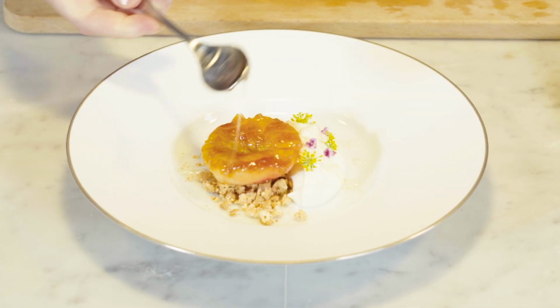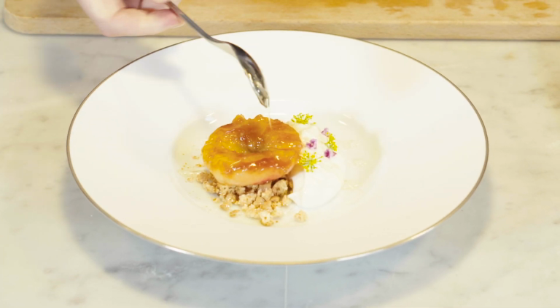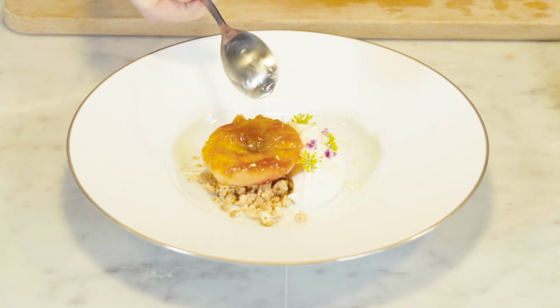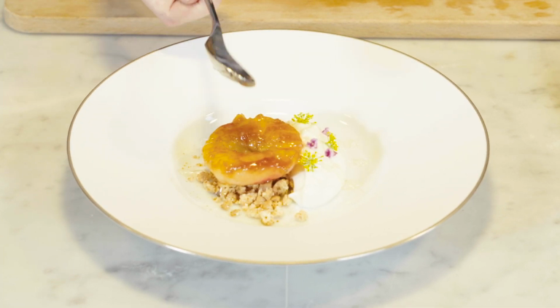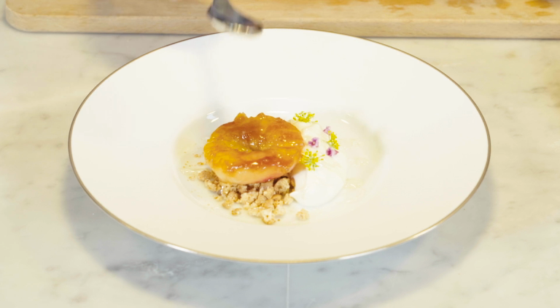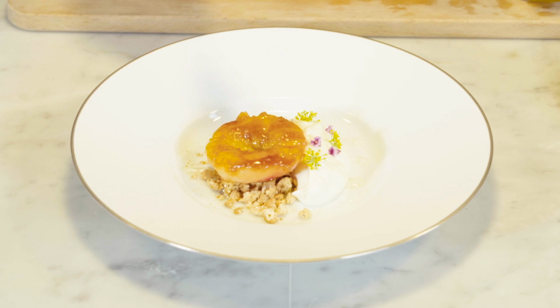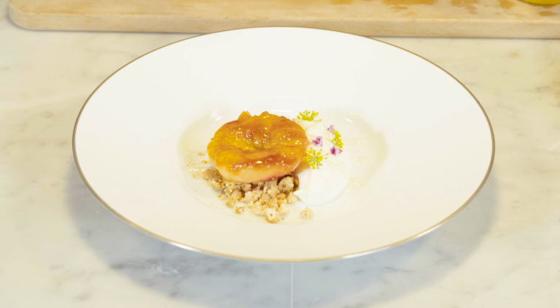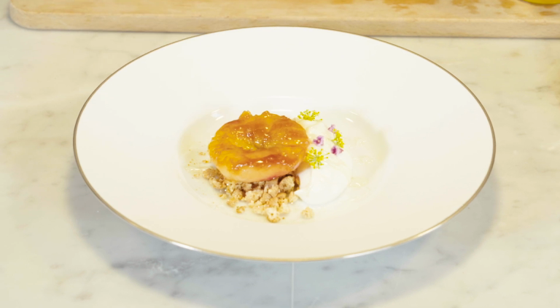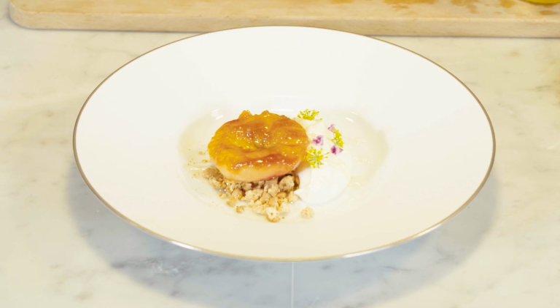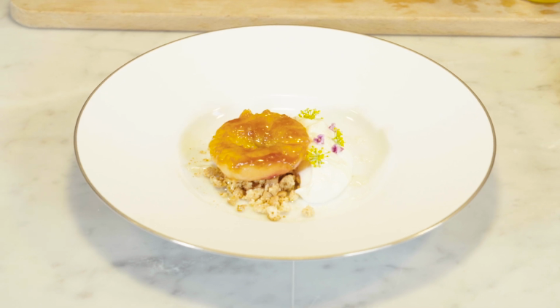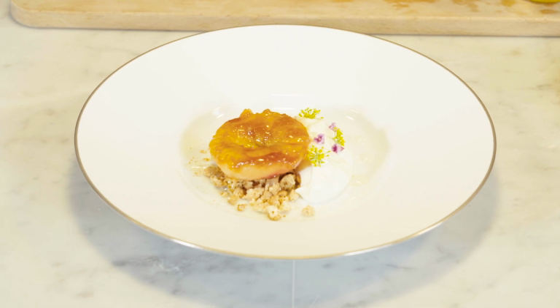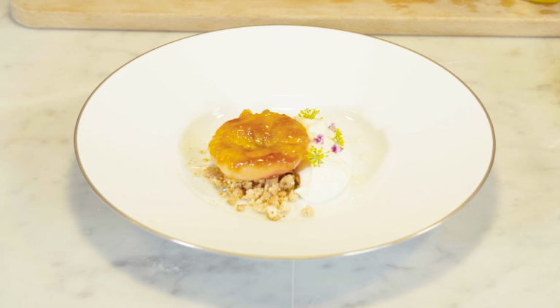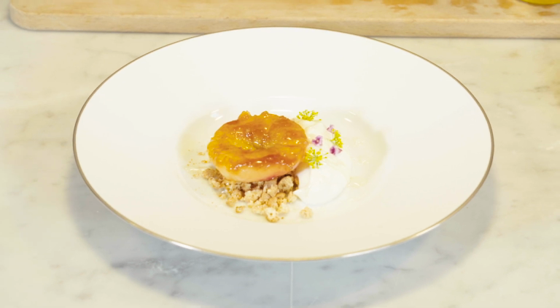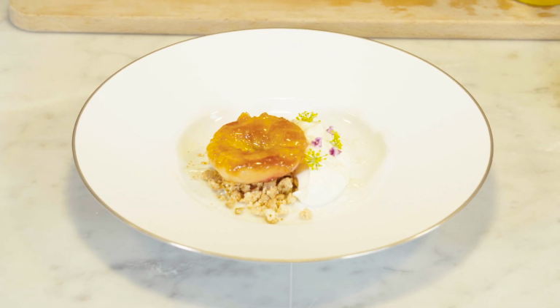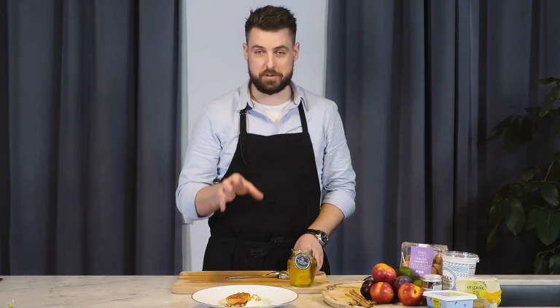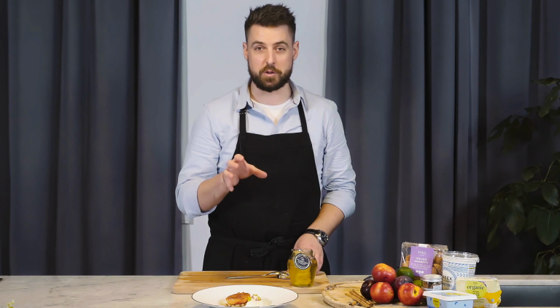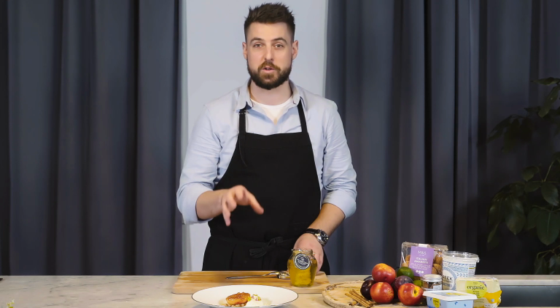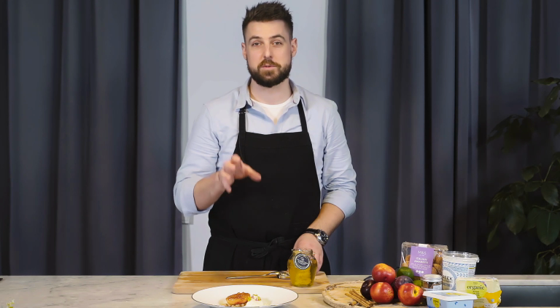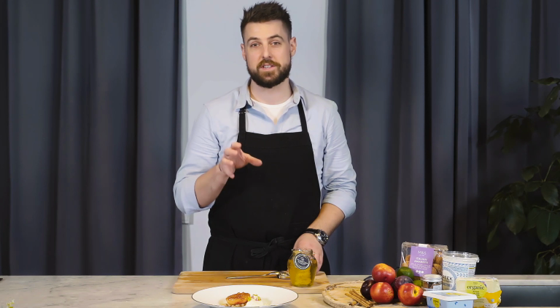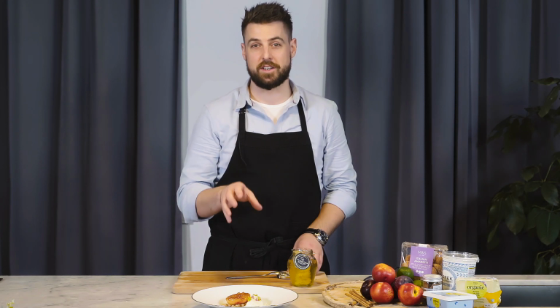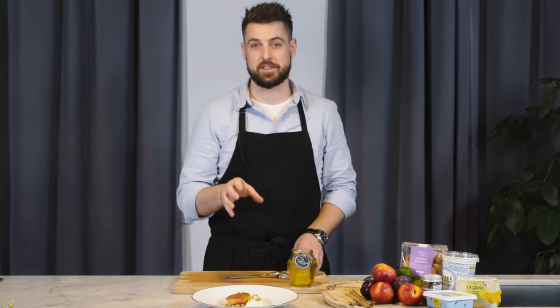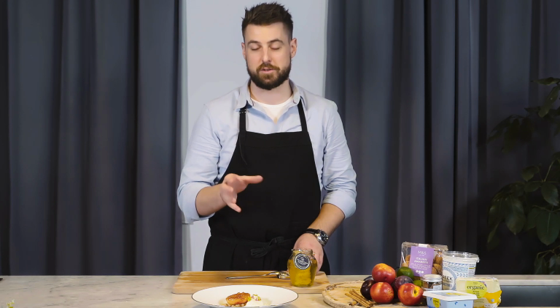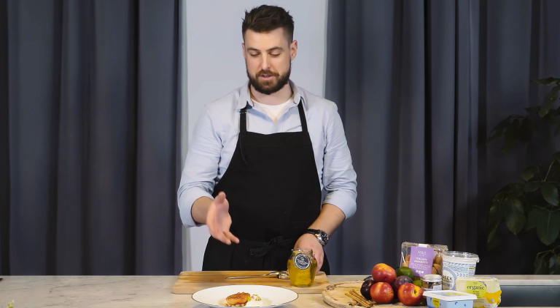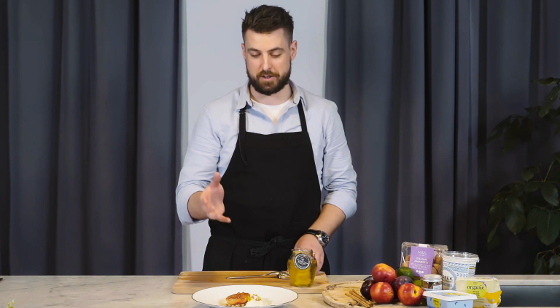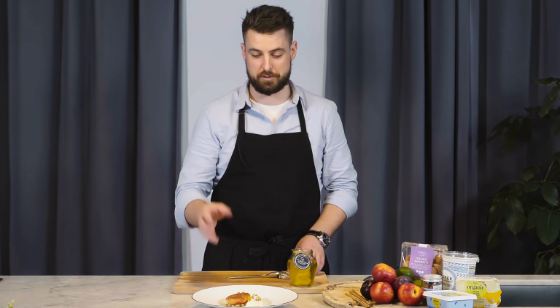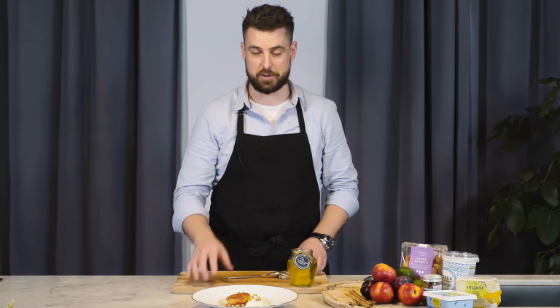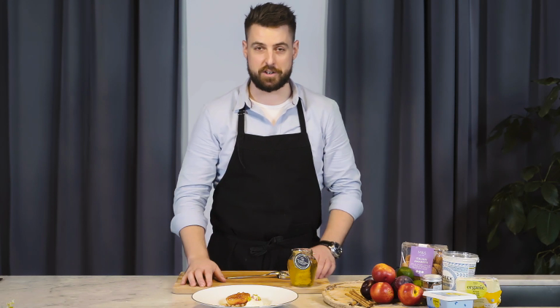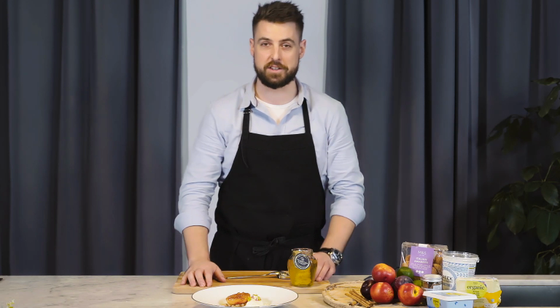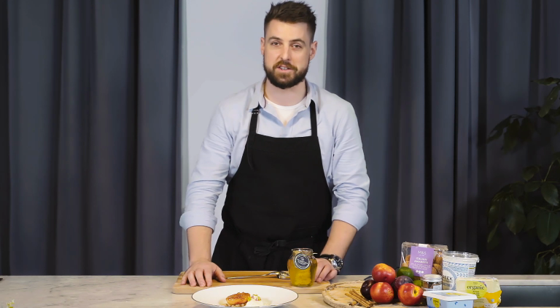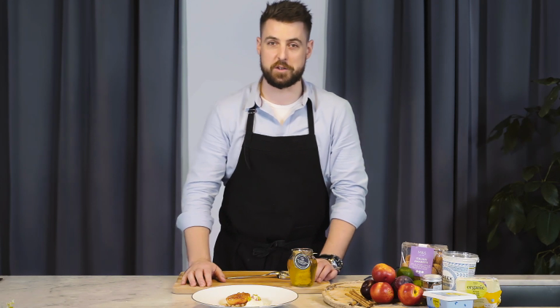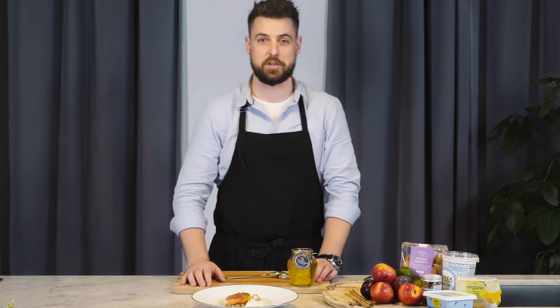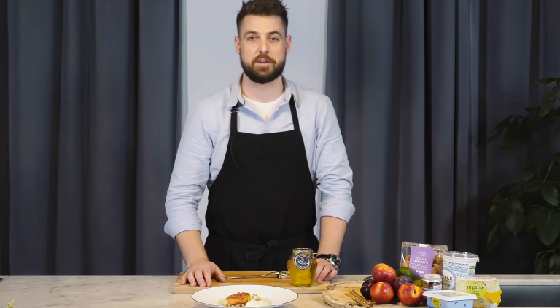And that is a very special dessert for your Christmas day lunch for yourself, your friends, and your family.